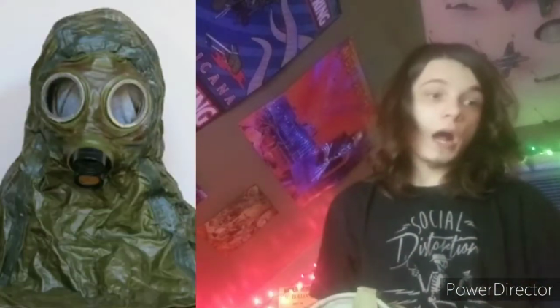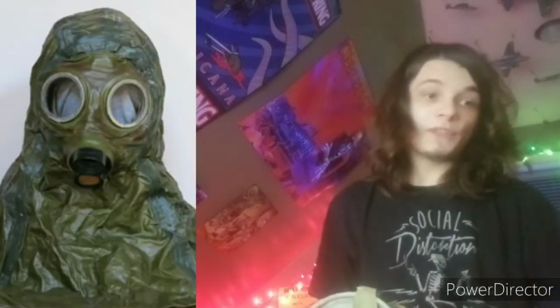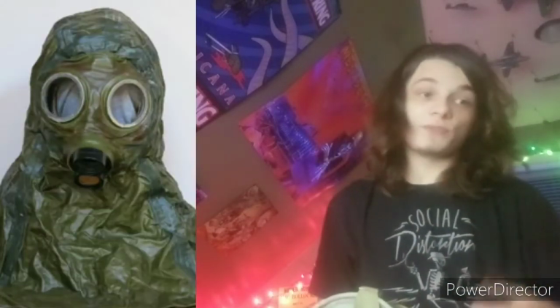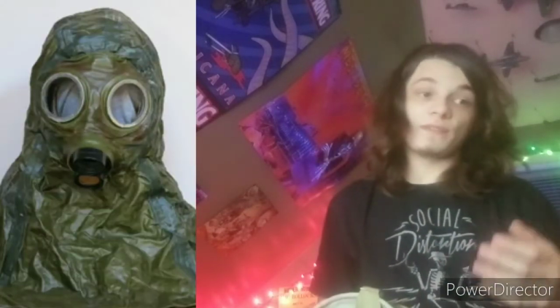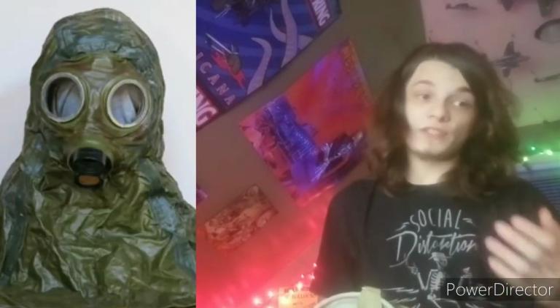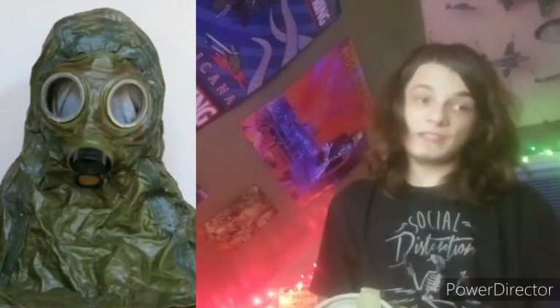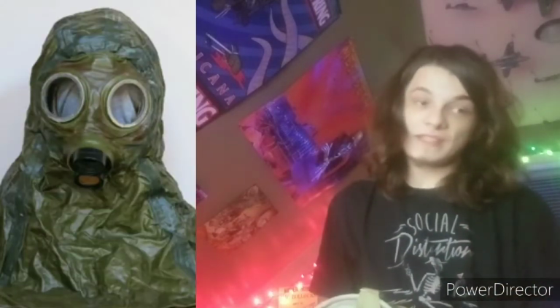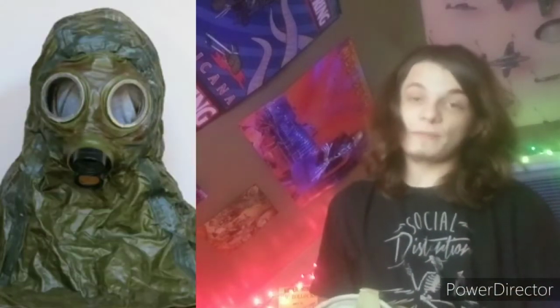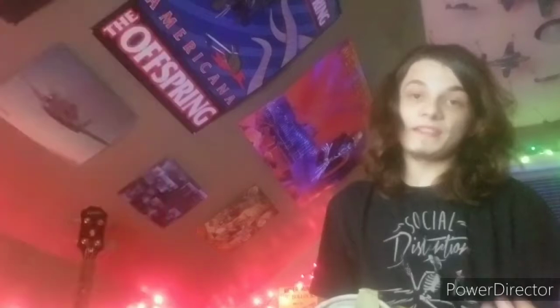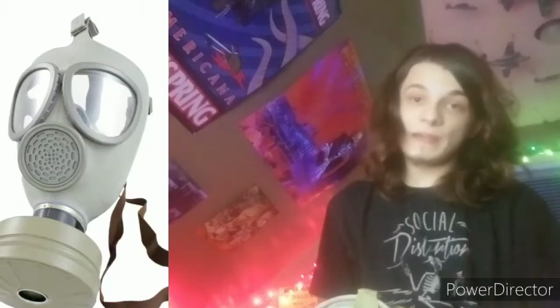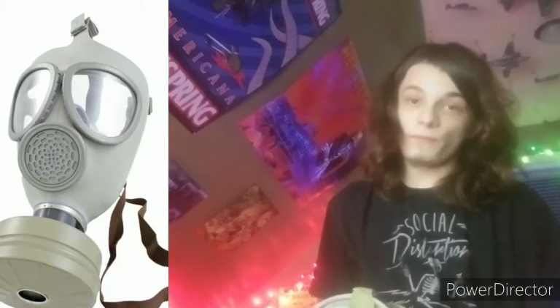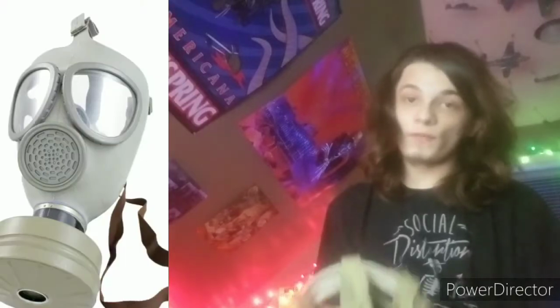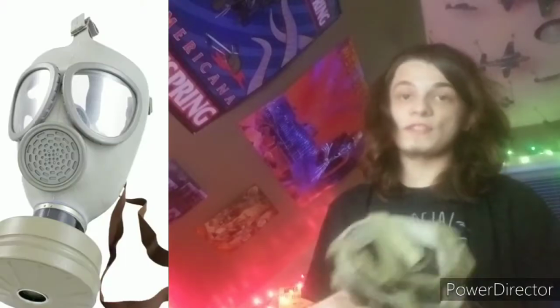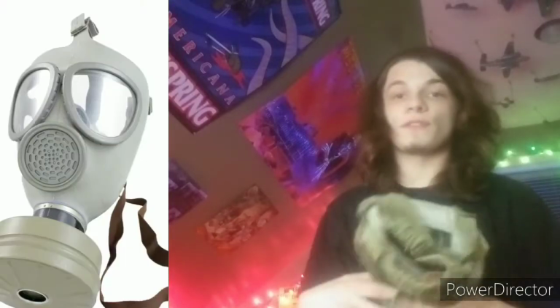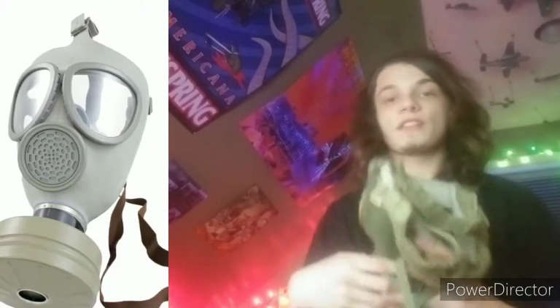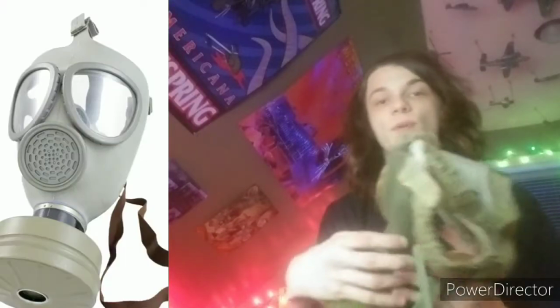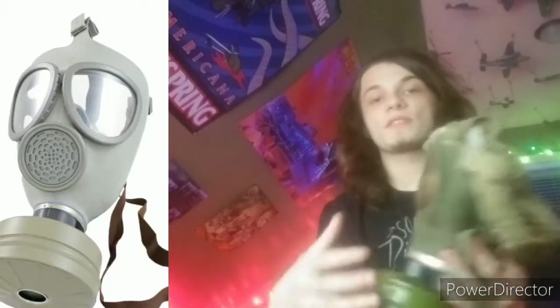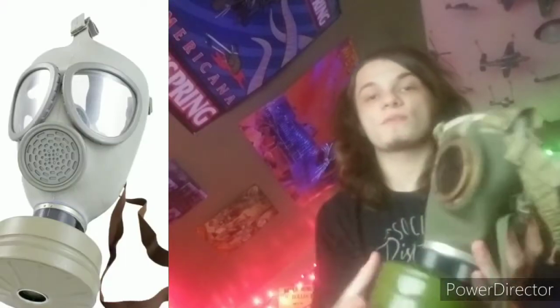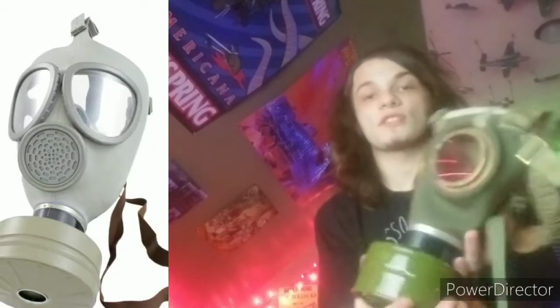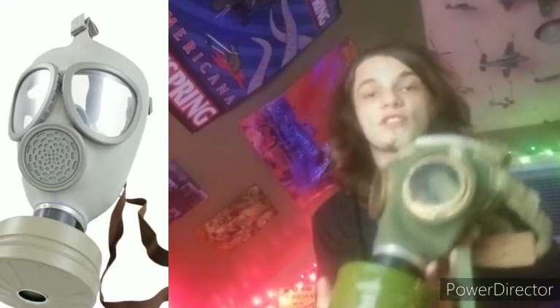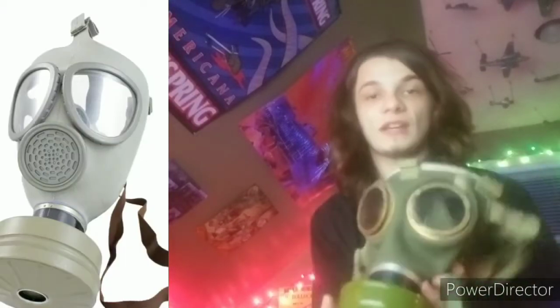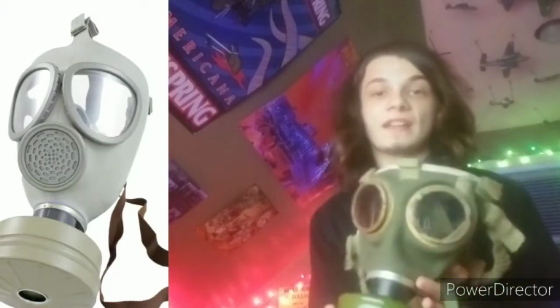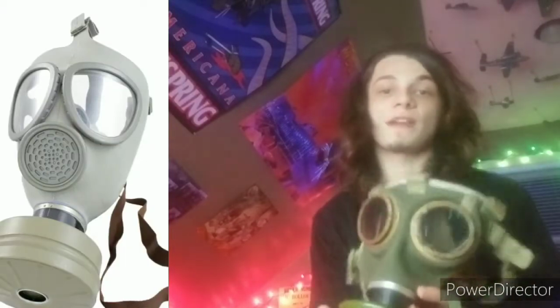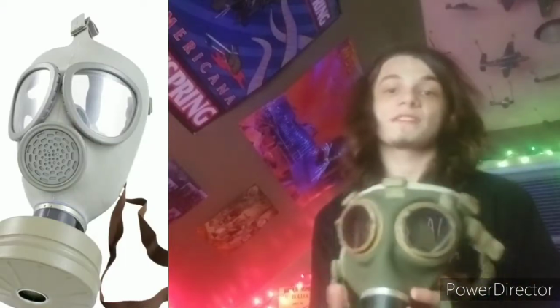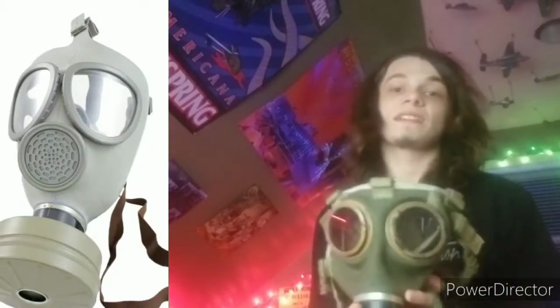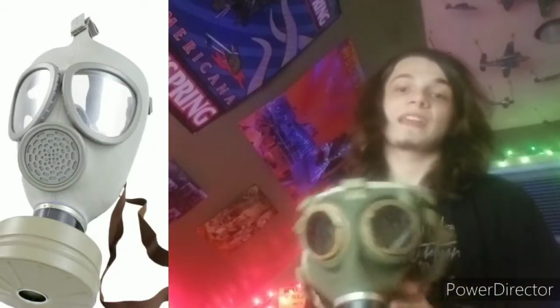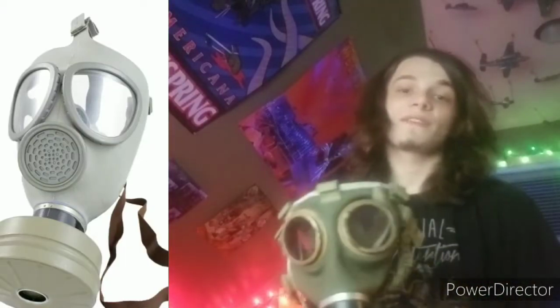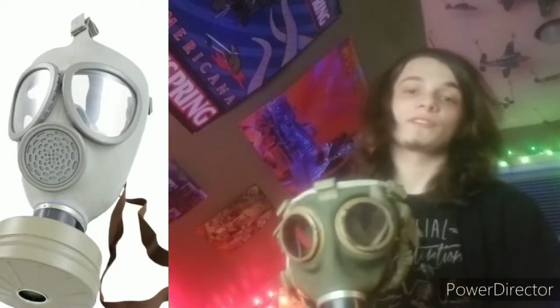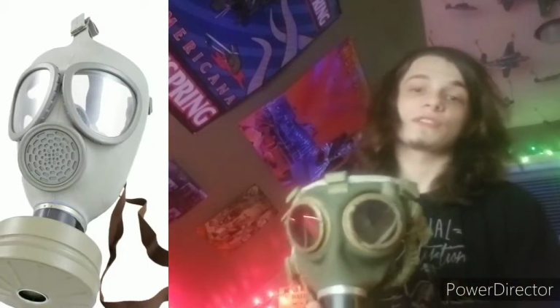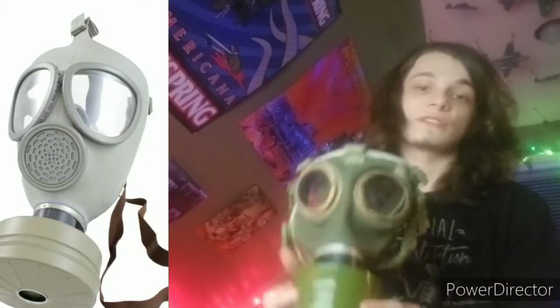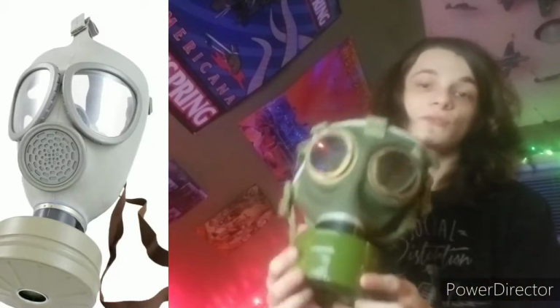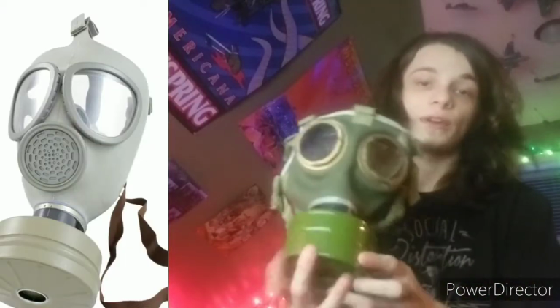This was eventually succeeded by the CM4 for civil defense purposes, which is a Czech gas mask, and it's kind of an interesting story.